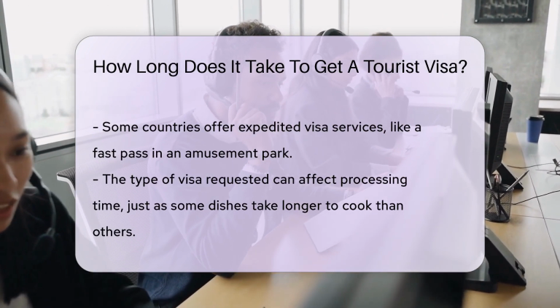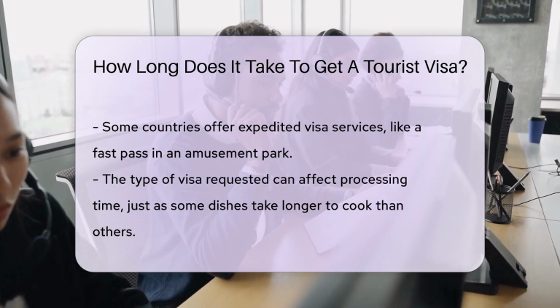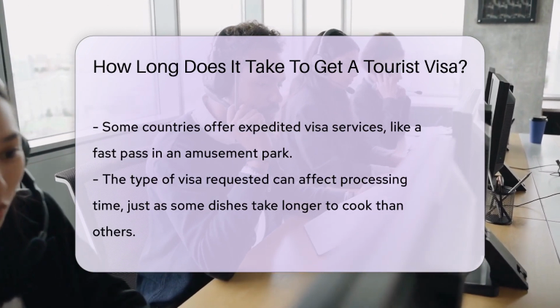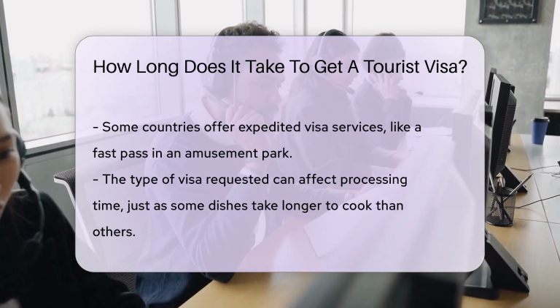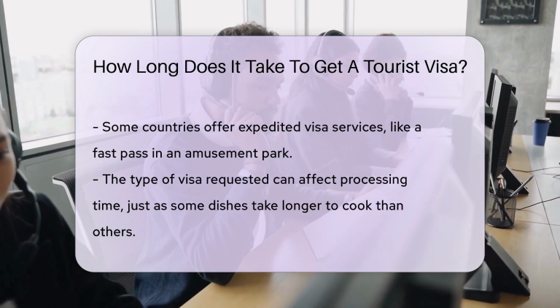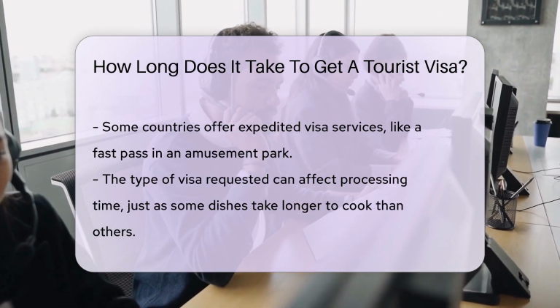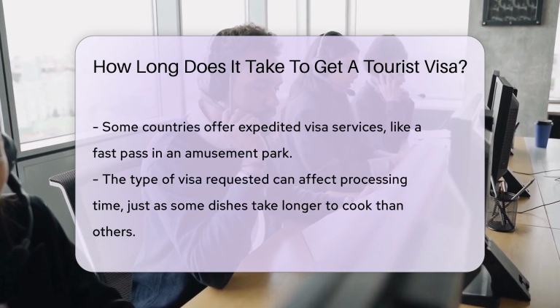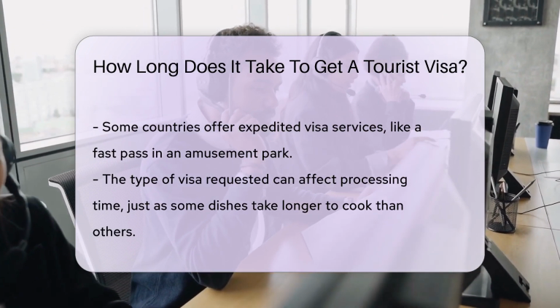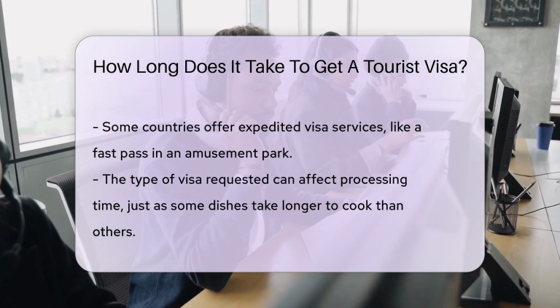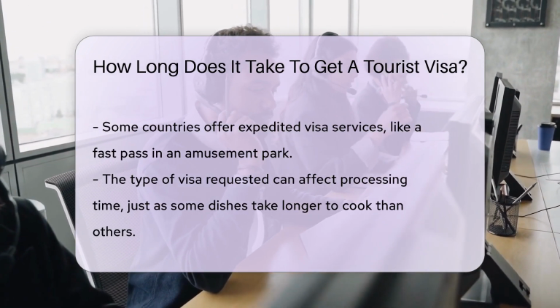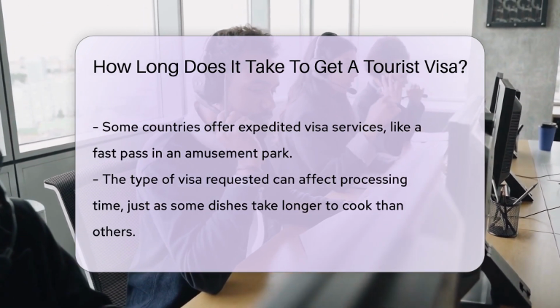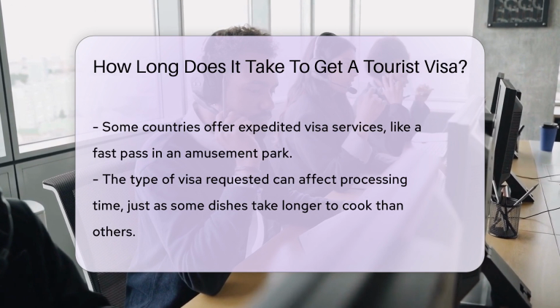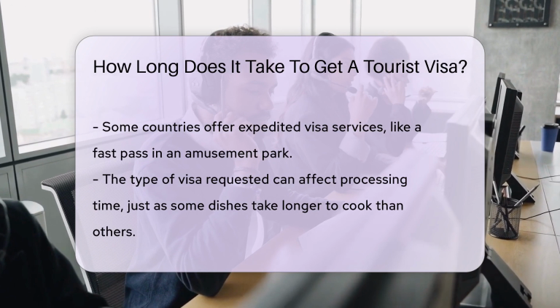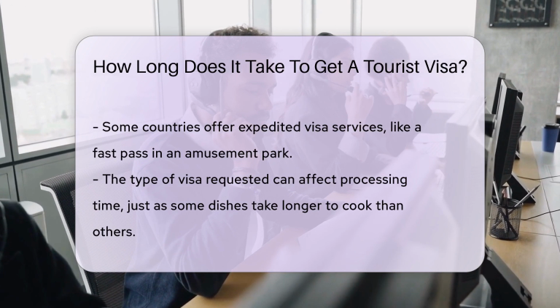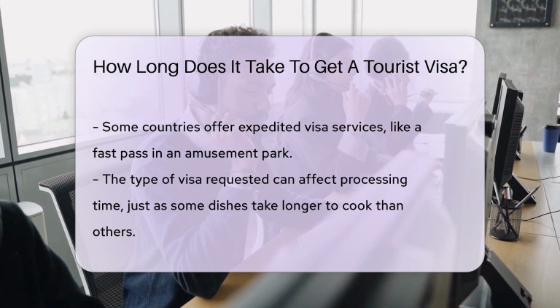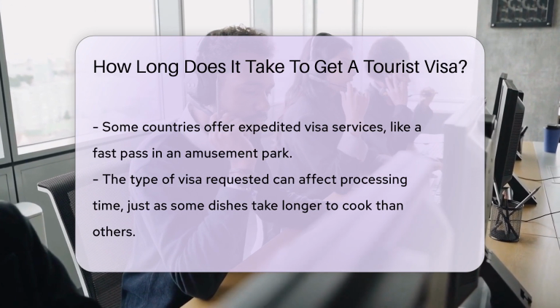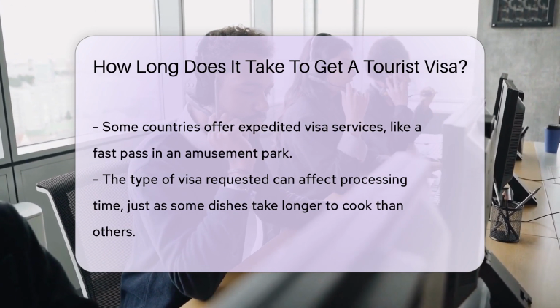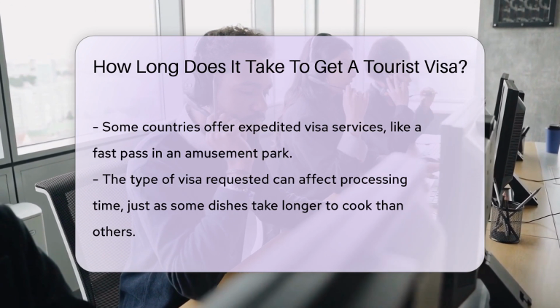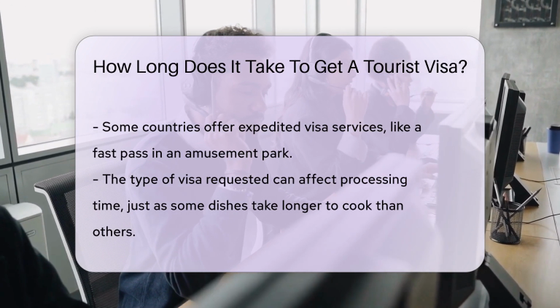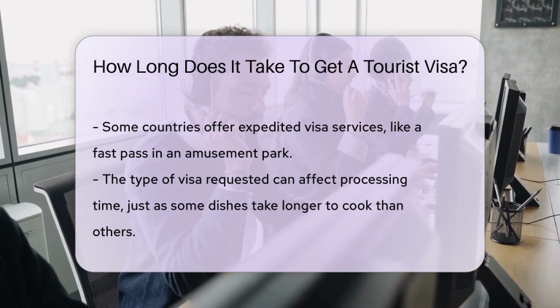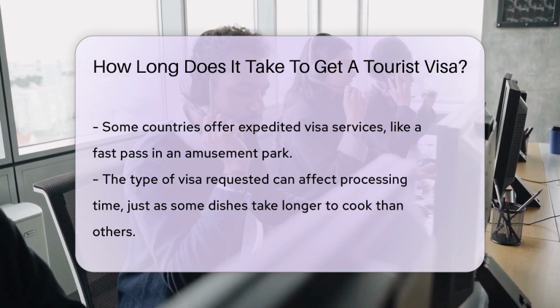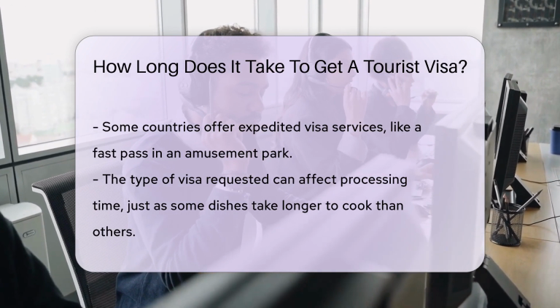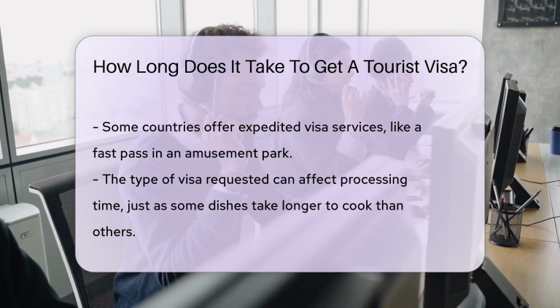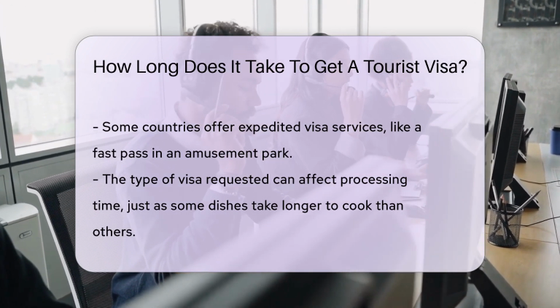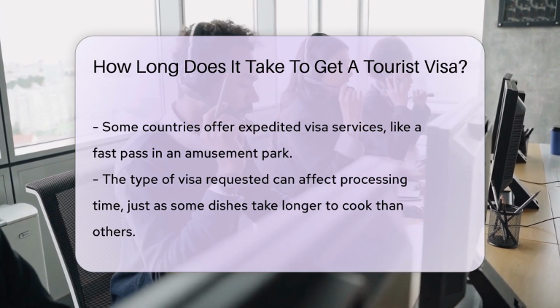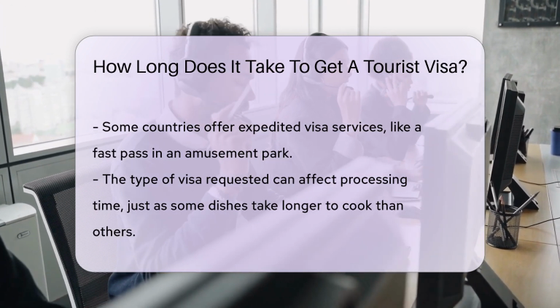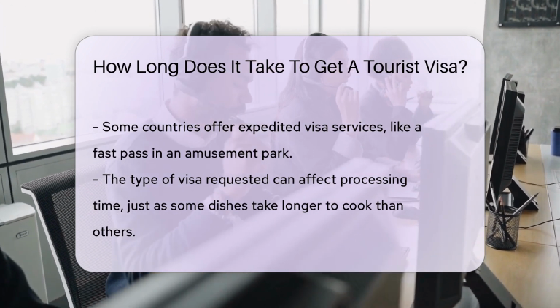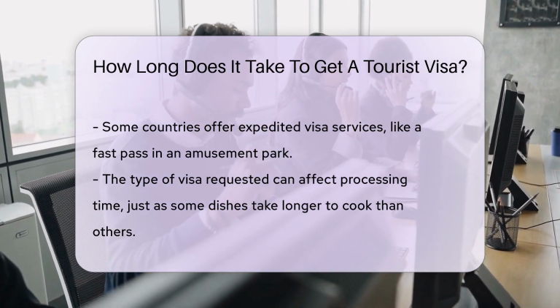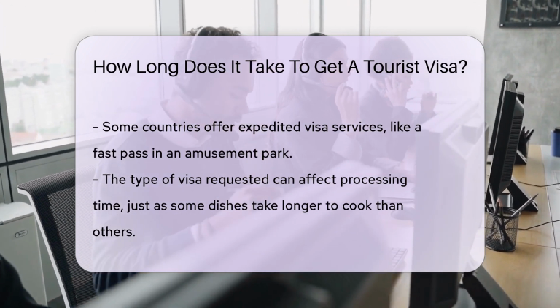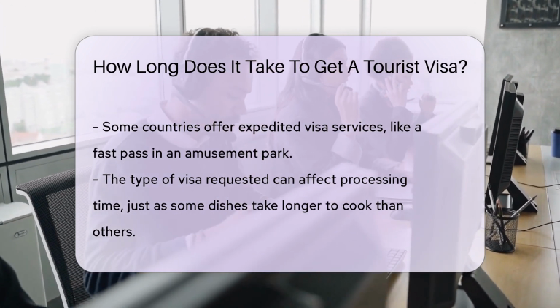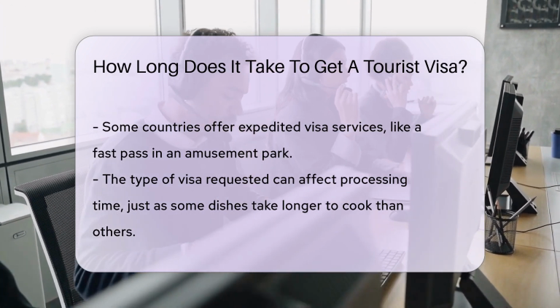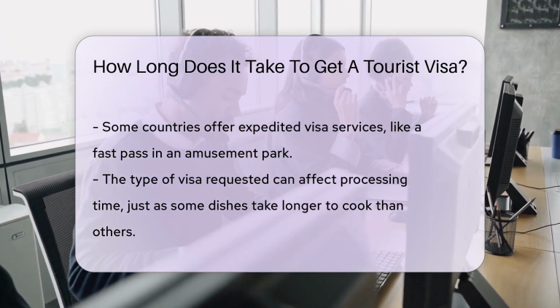The type of visa can also play a role. It's like ordering at a restaurant — some dishes take longer to prepare than others.